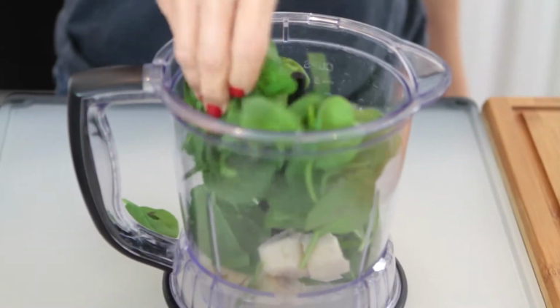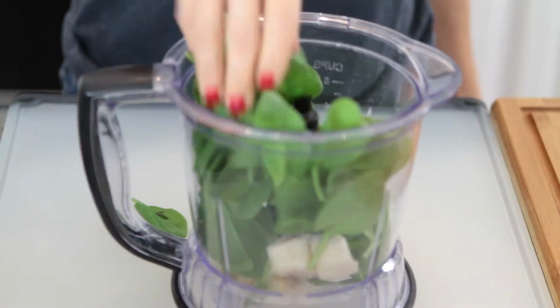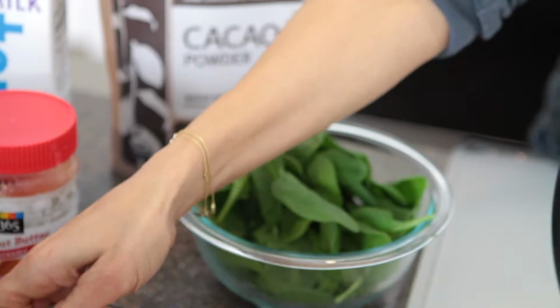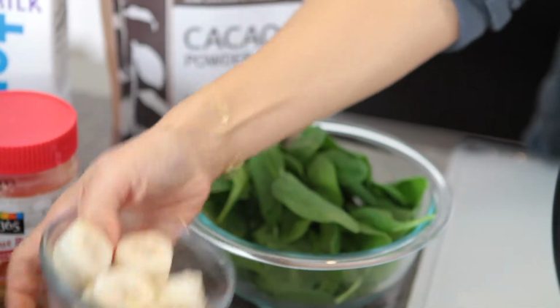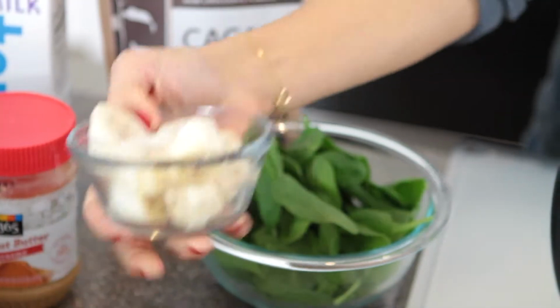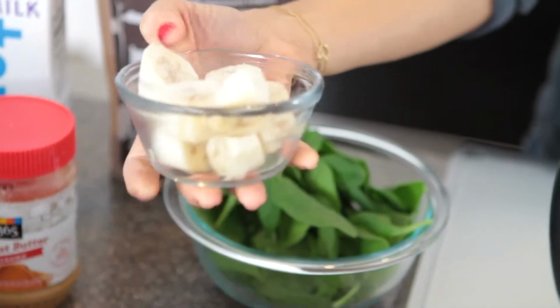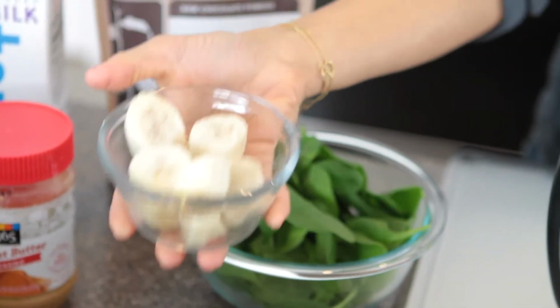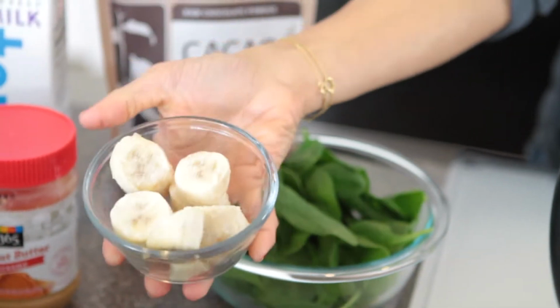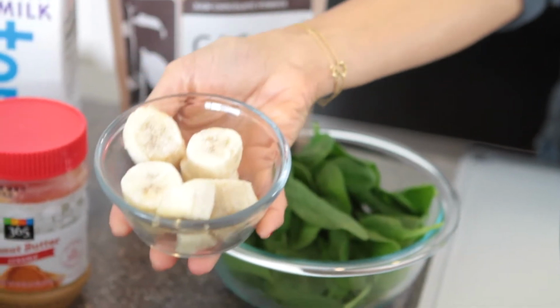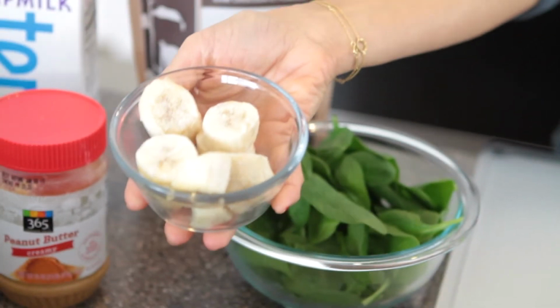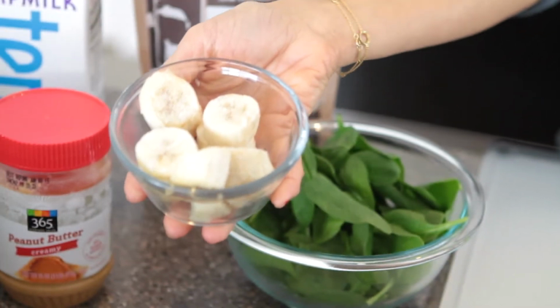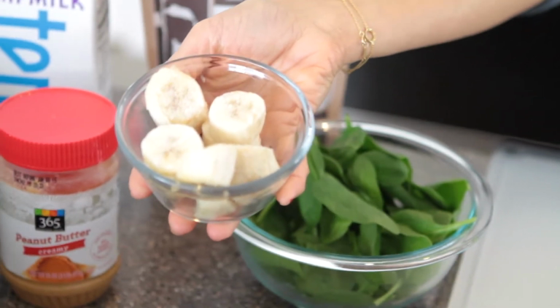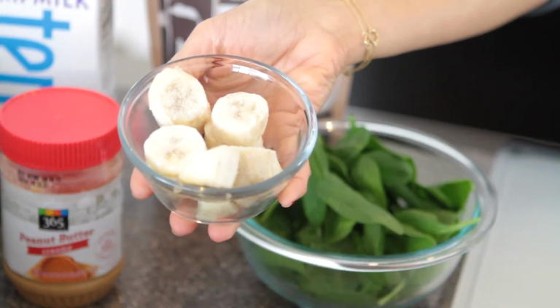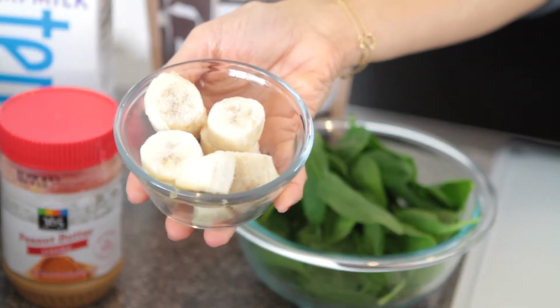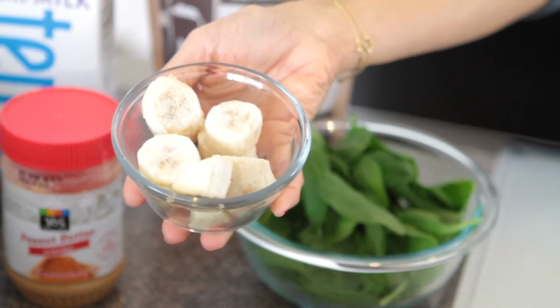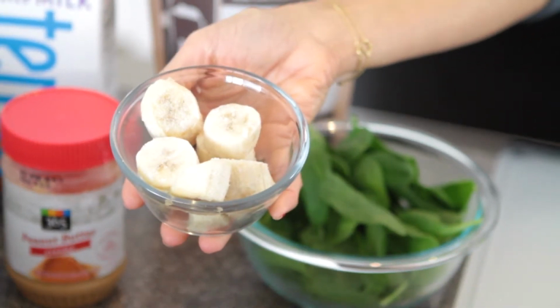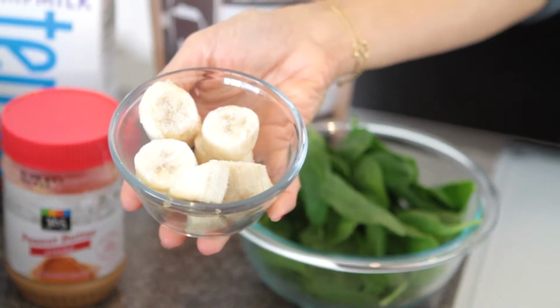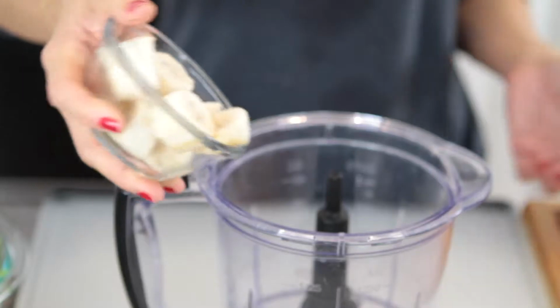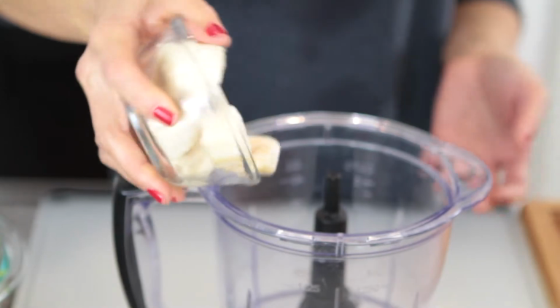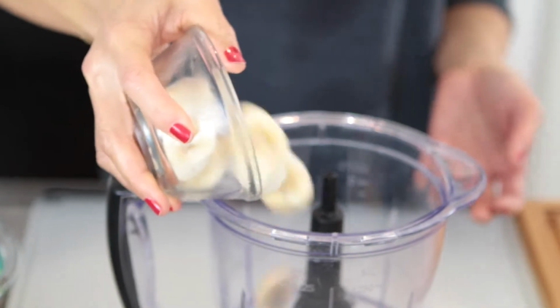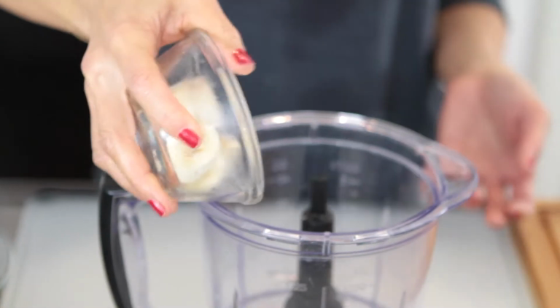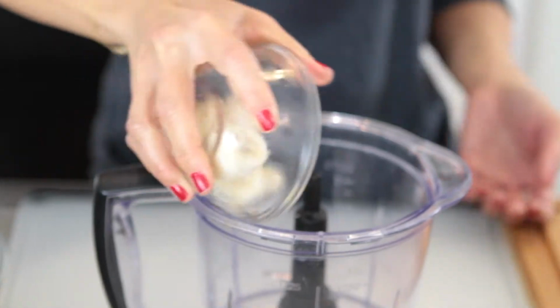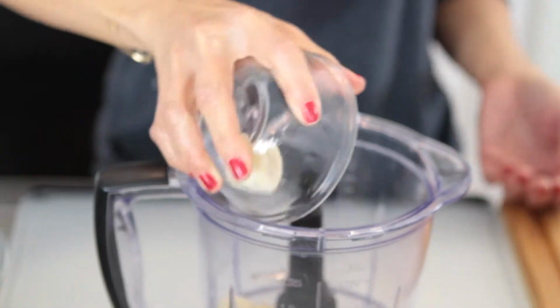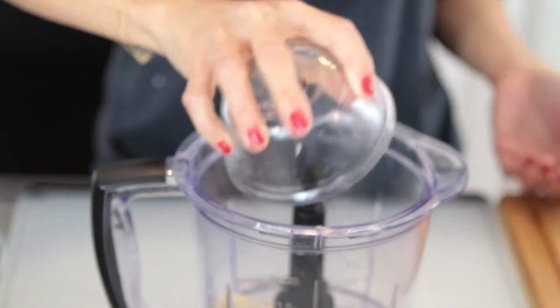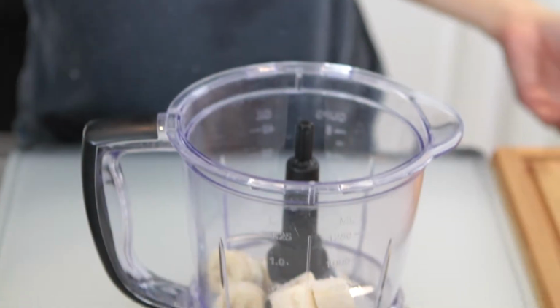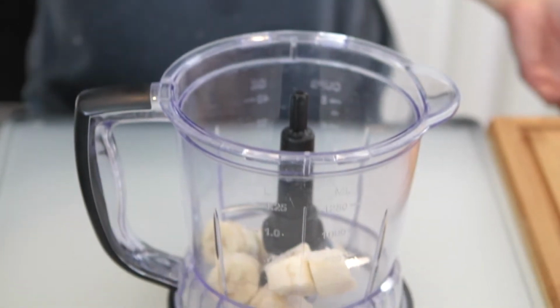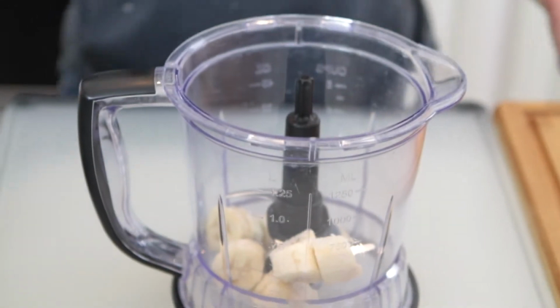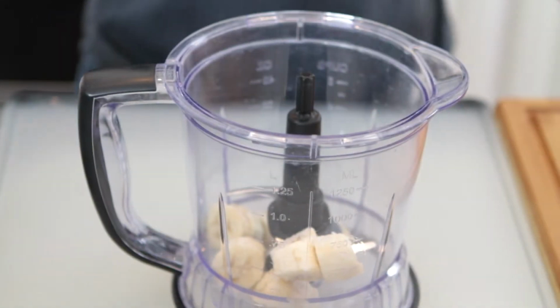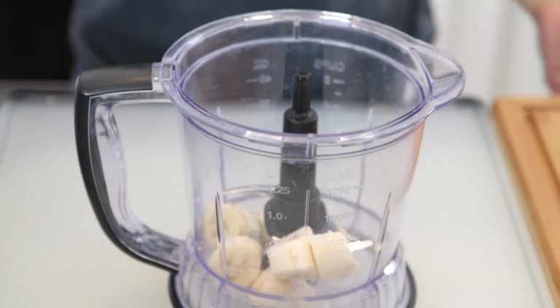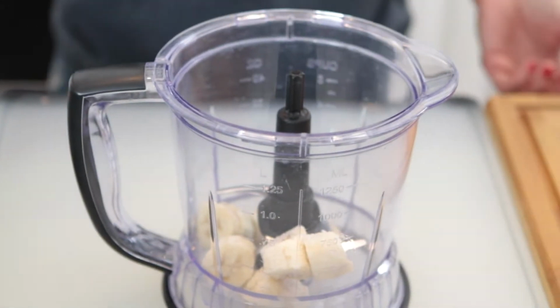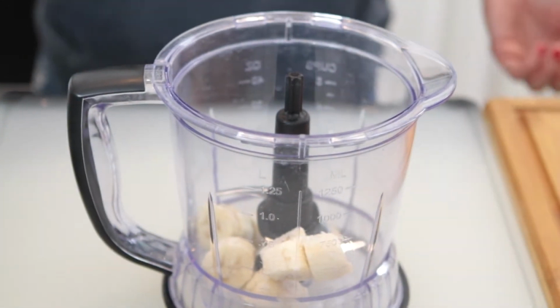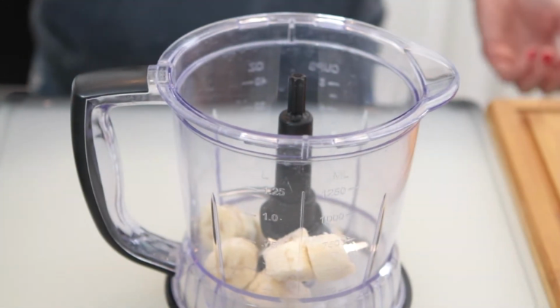First you're going to start with a frozen banana, but you can also use a fresh banana as well. I like using frozen because it gives it more body and makes it thicker.